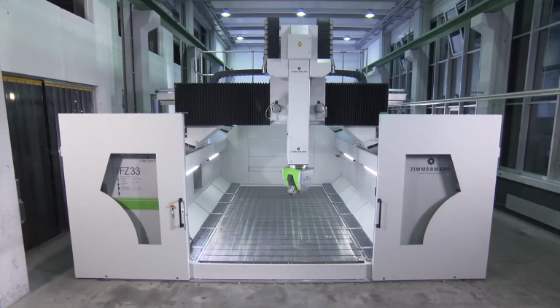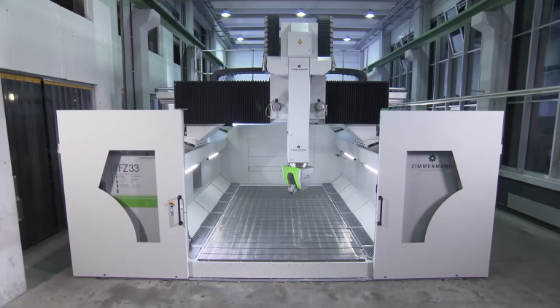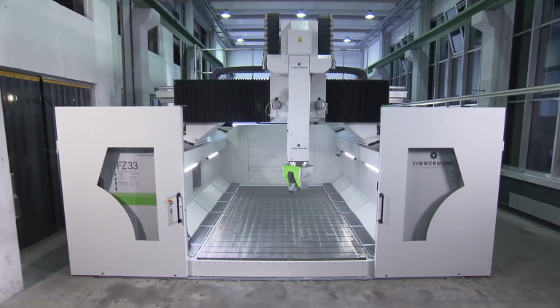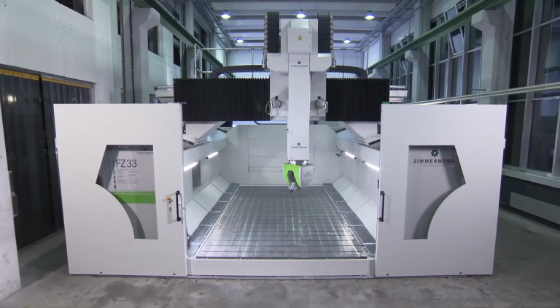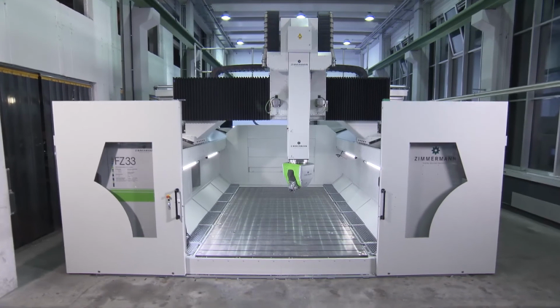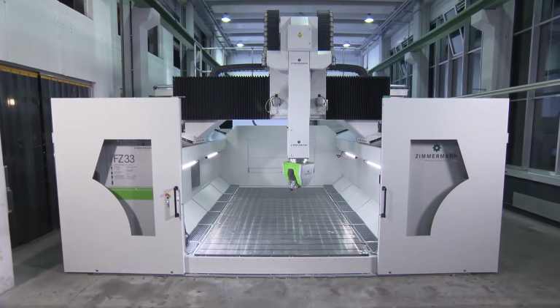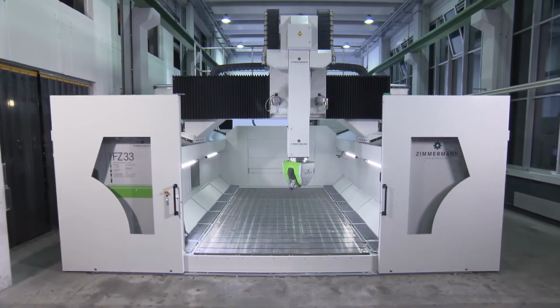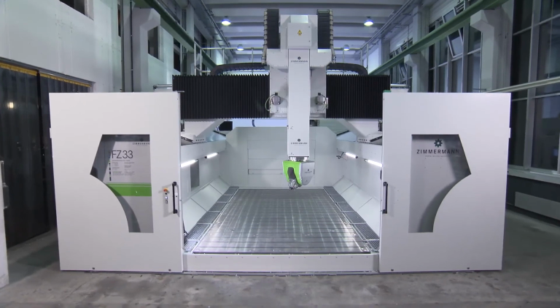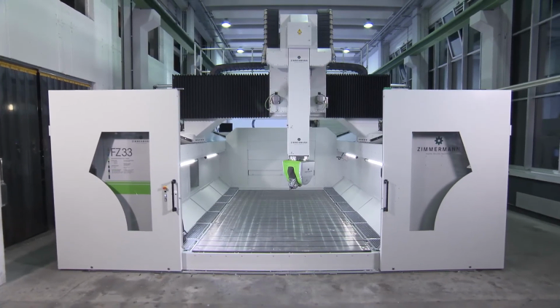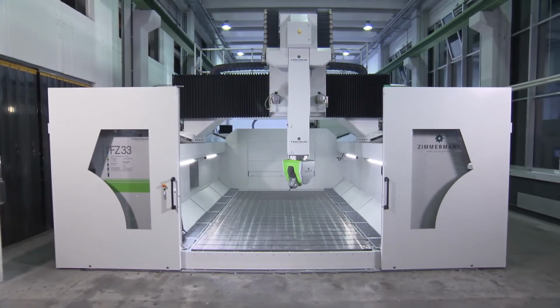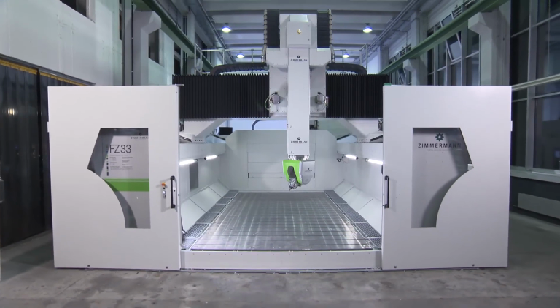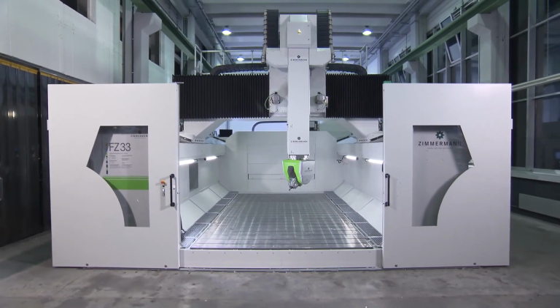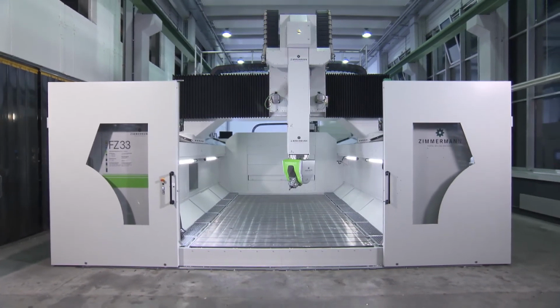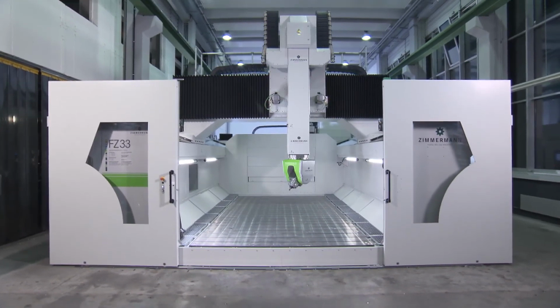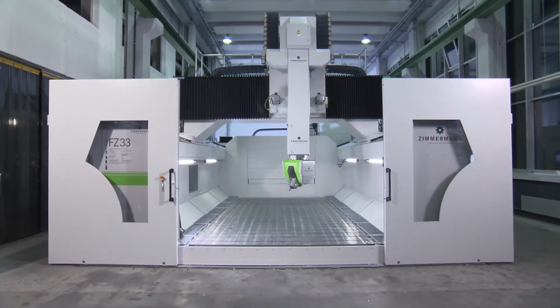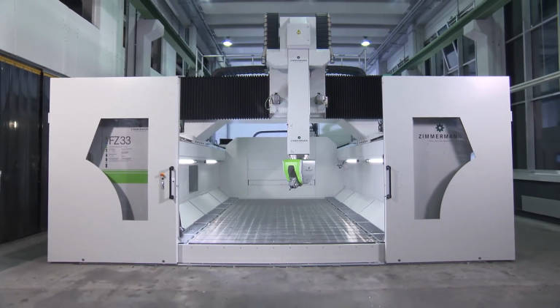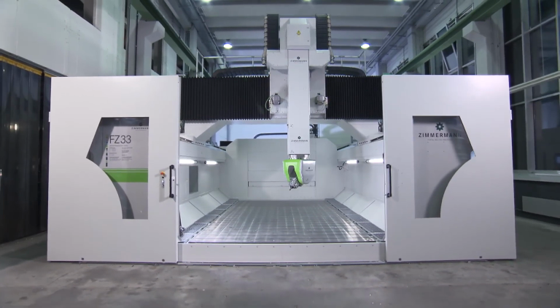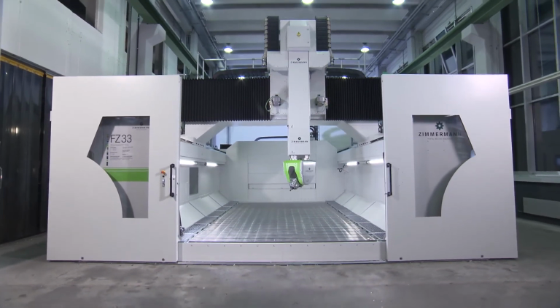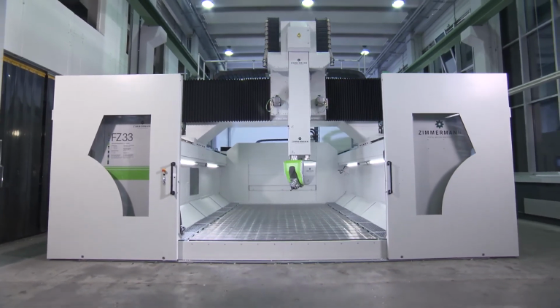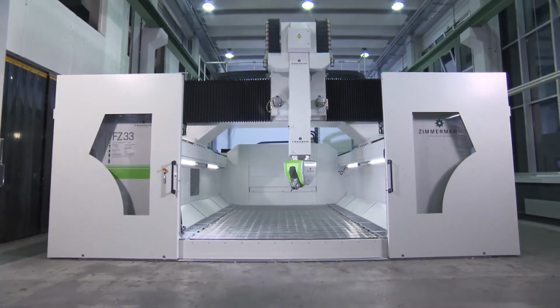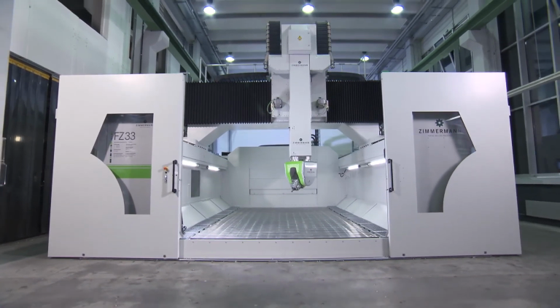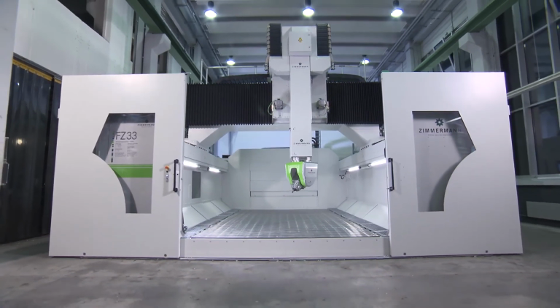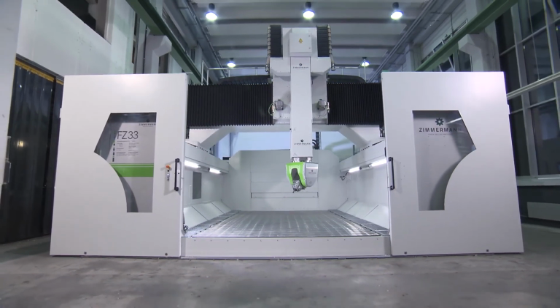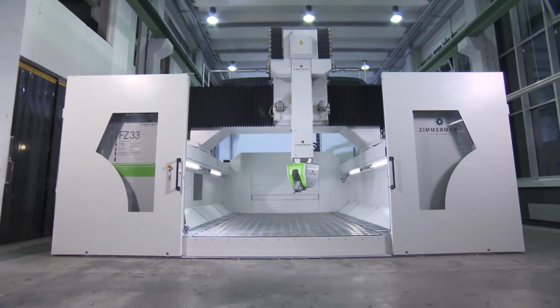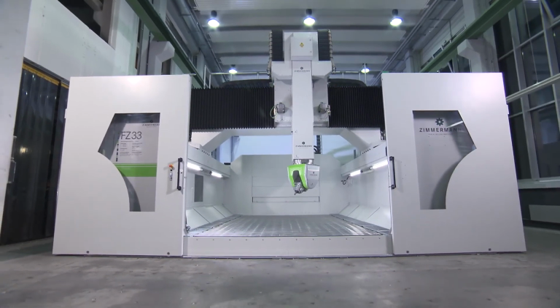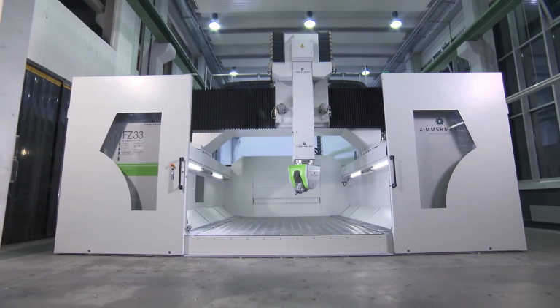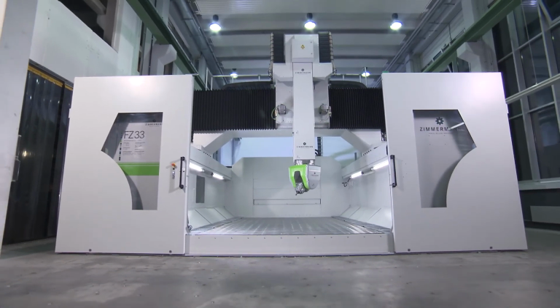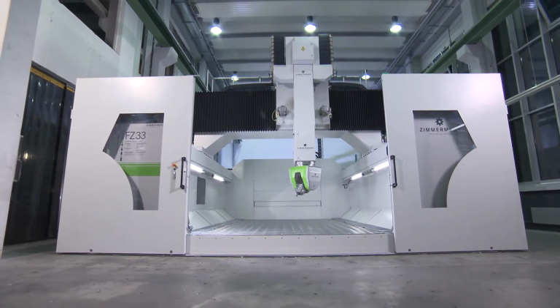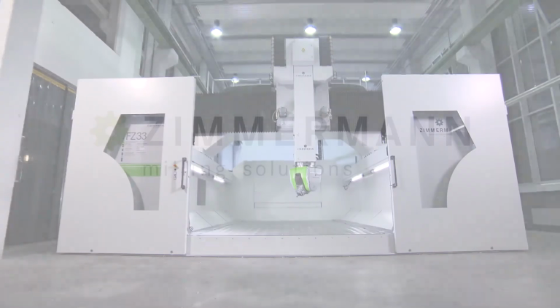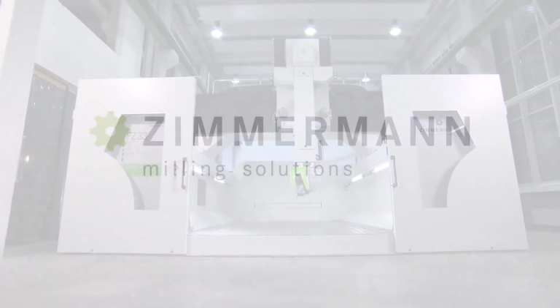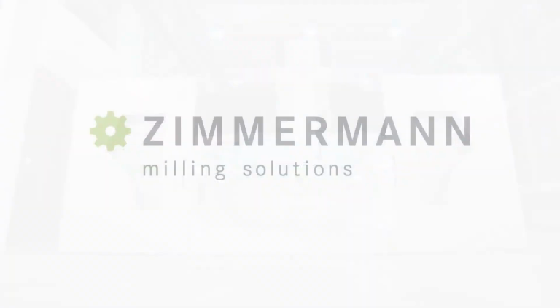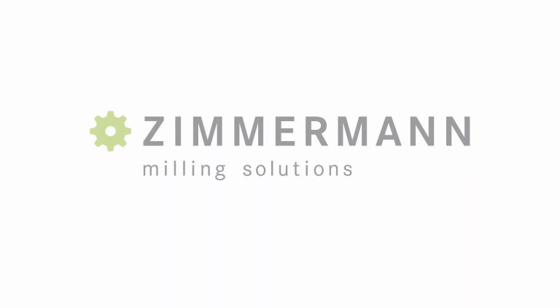The FZ33 is ready for the challenges to come.